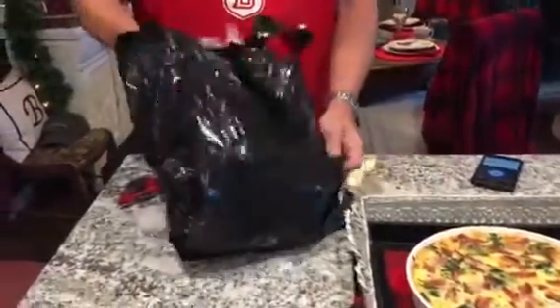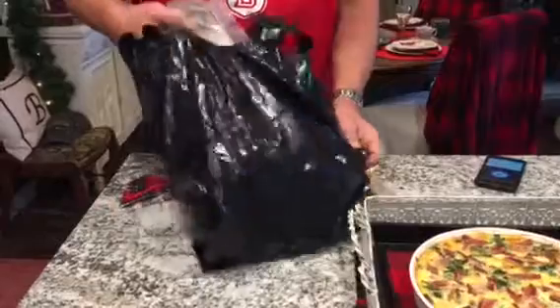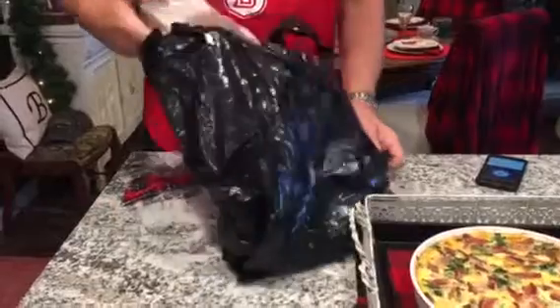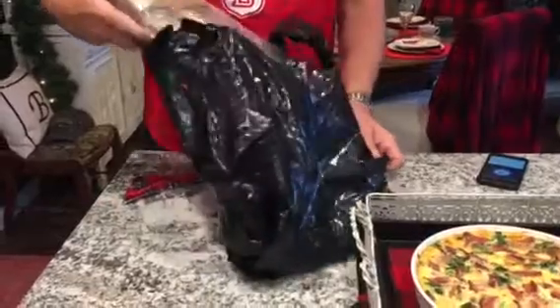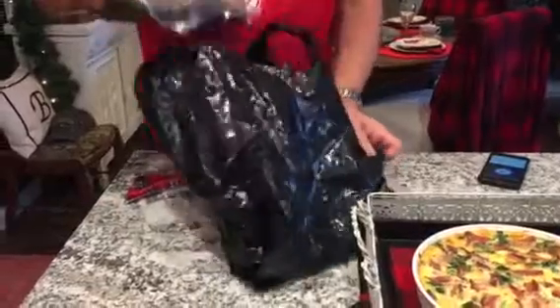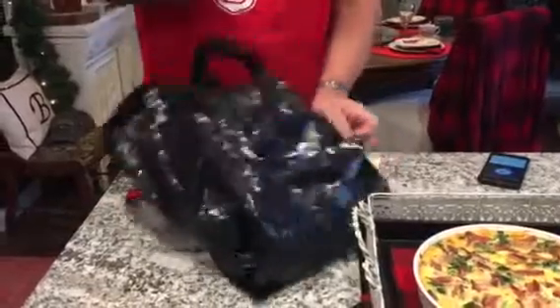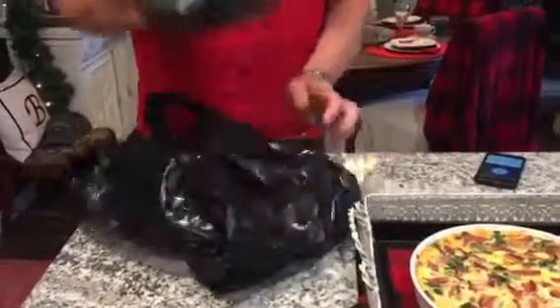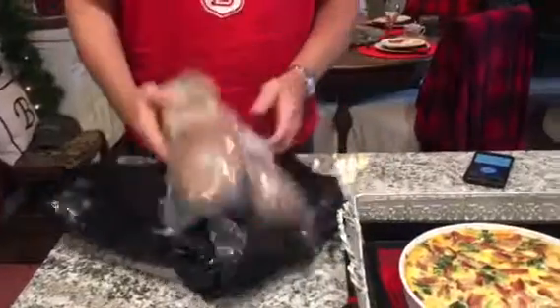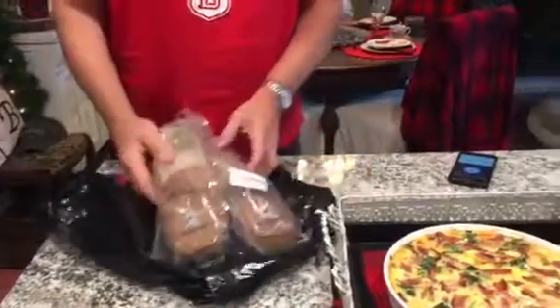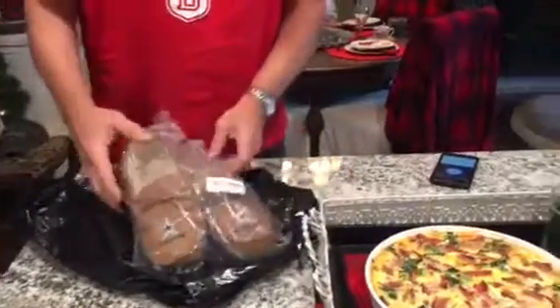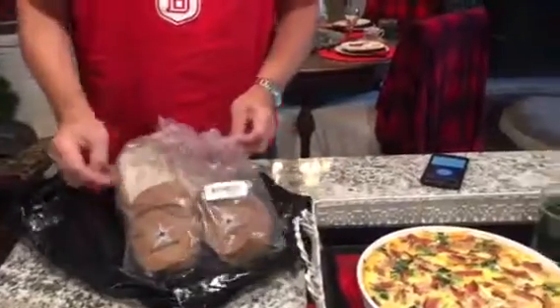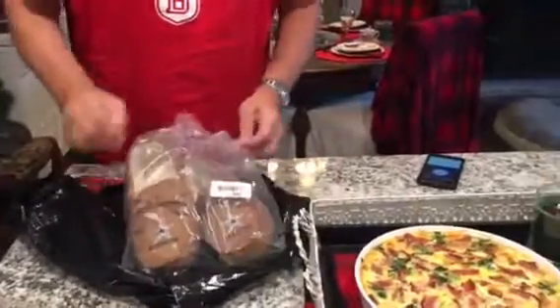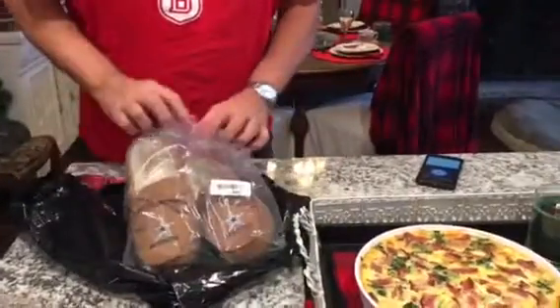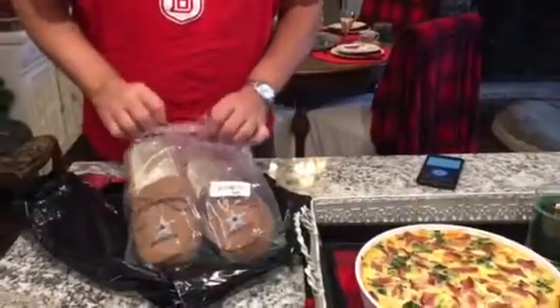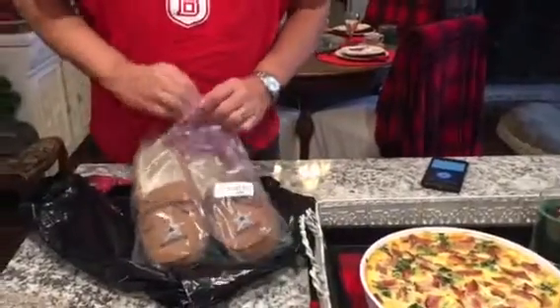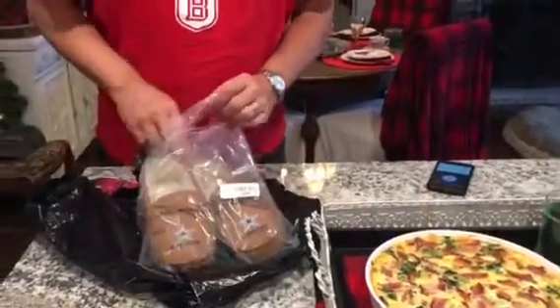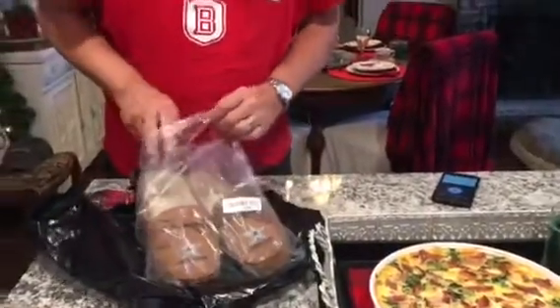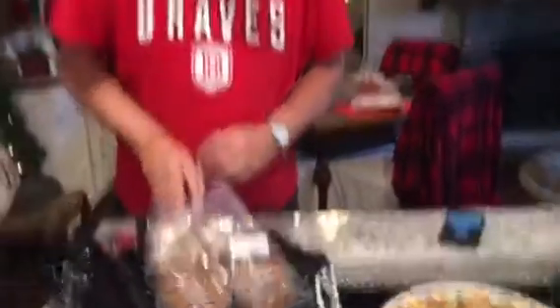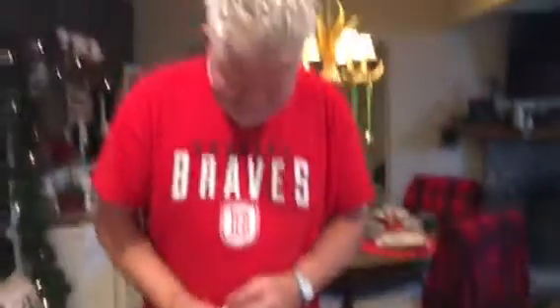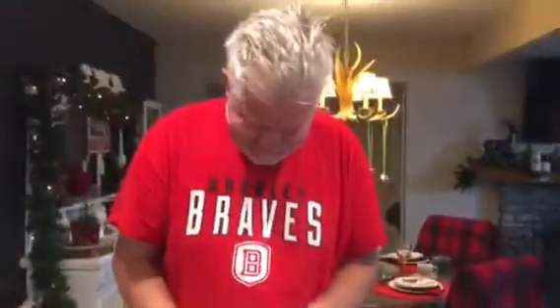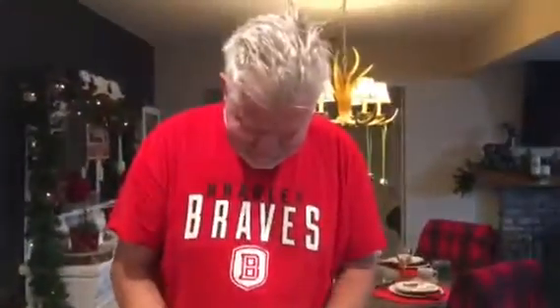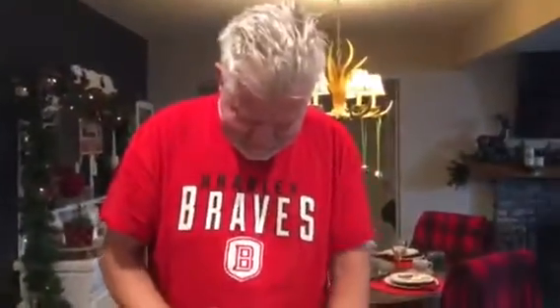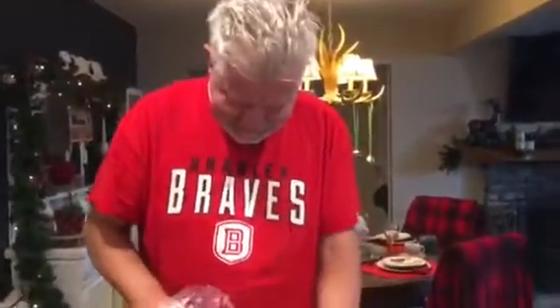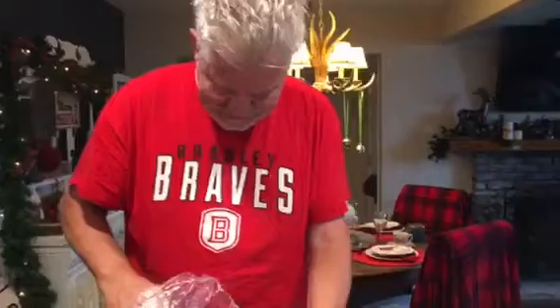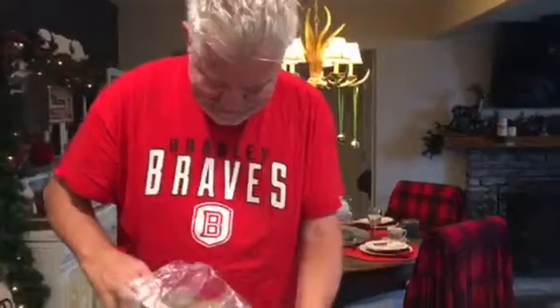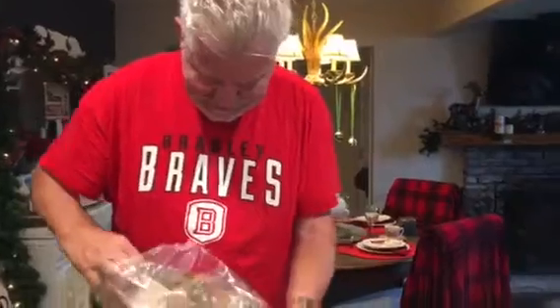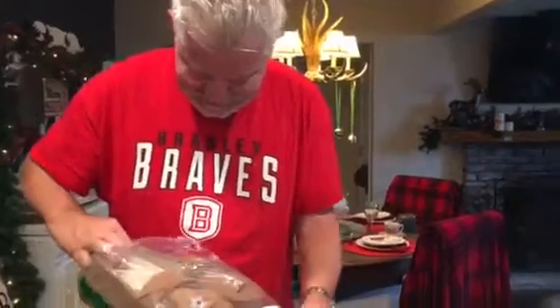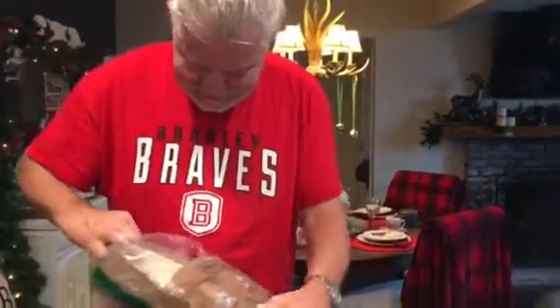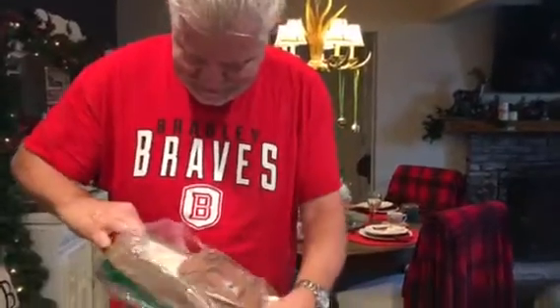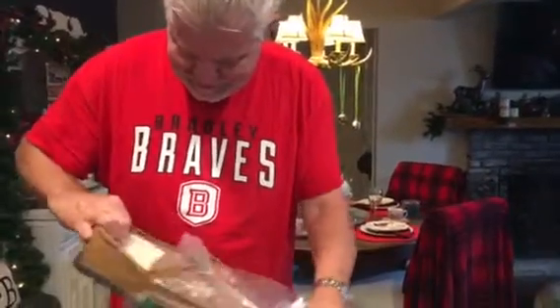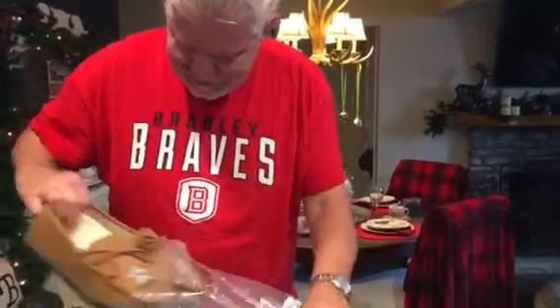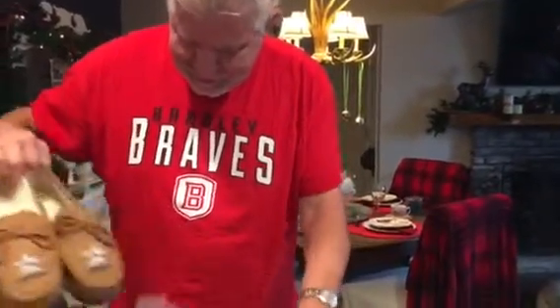That's one of his presents — cowboy slippers. Do you like the cowboys Dan? I do.